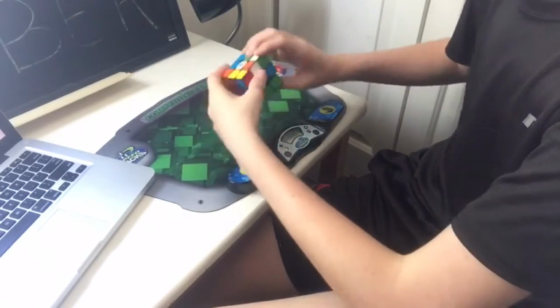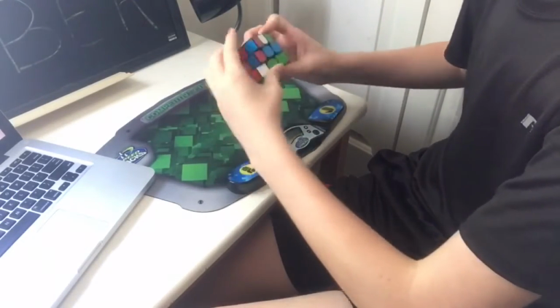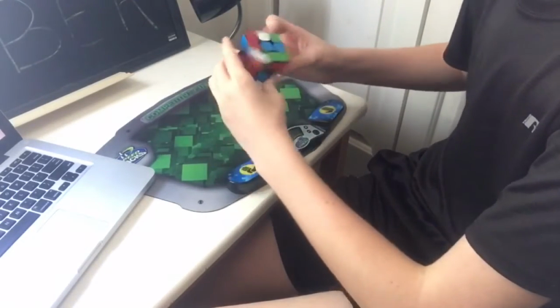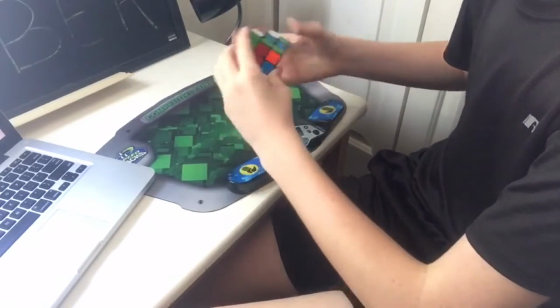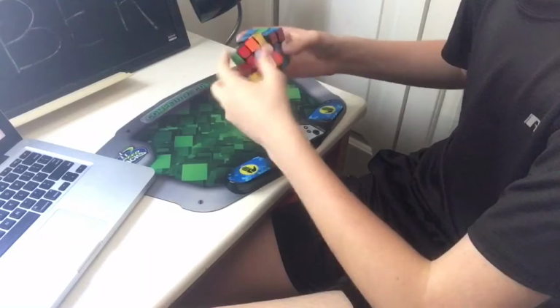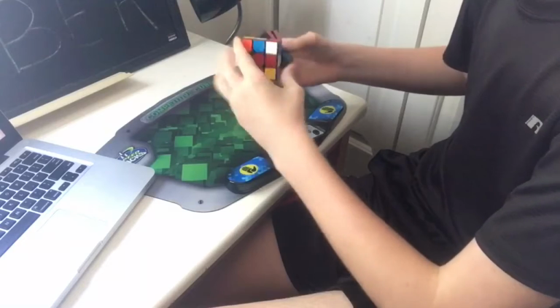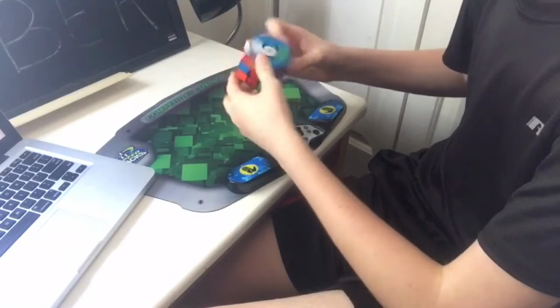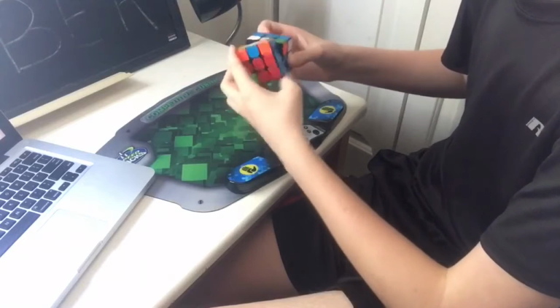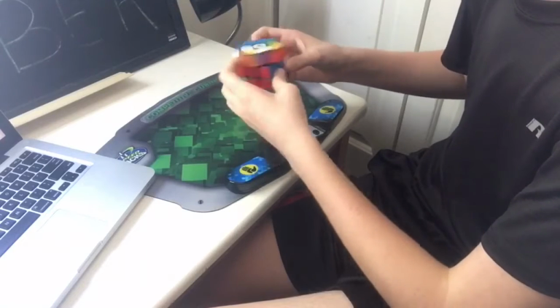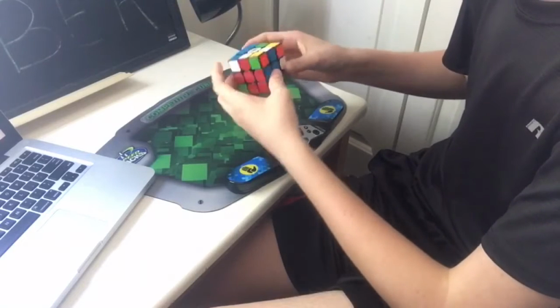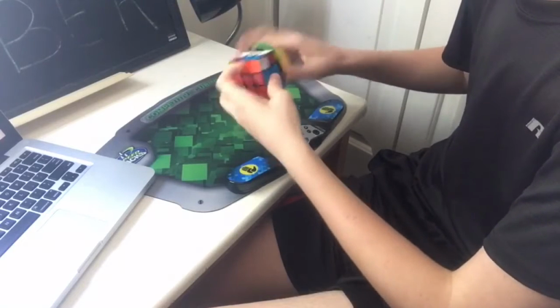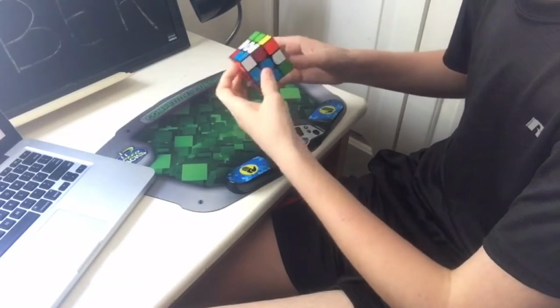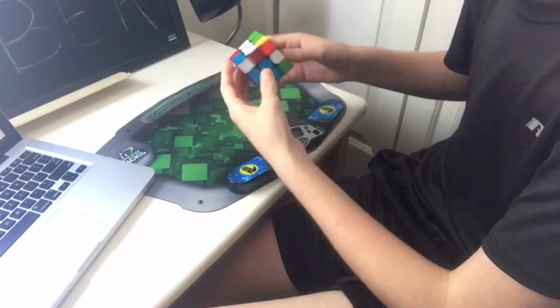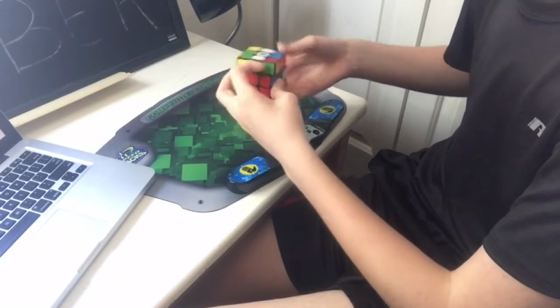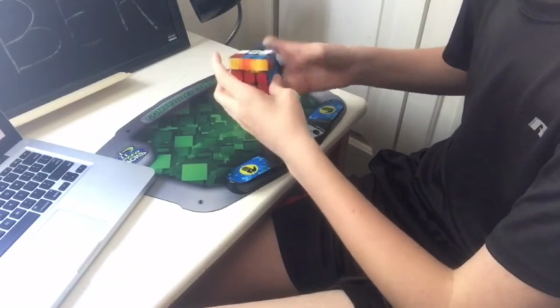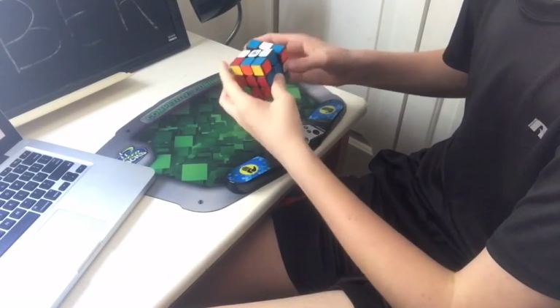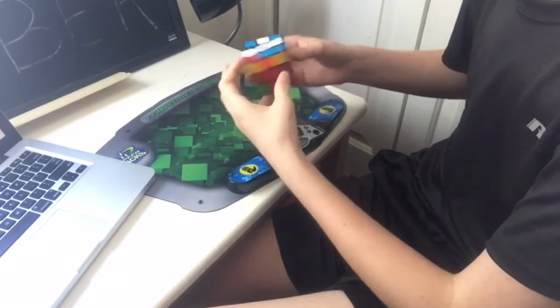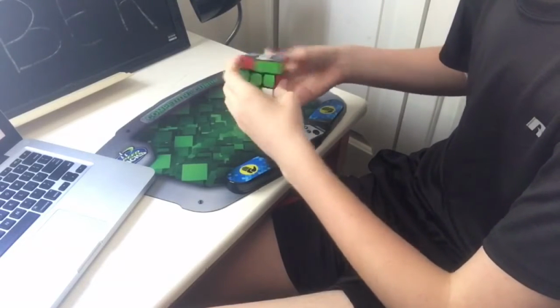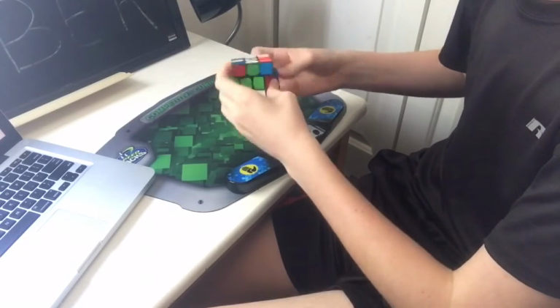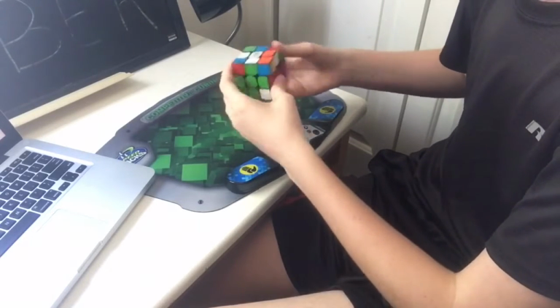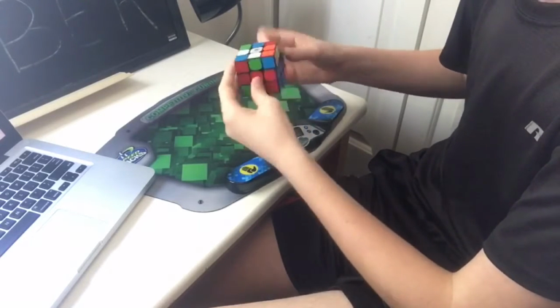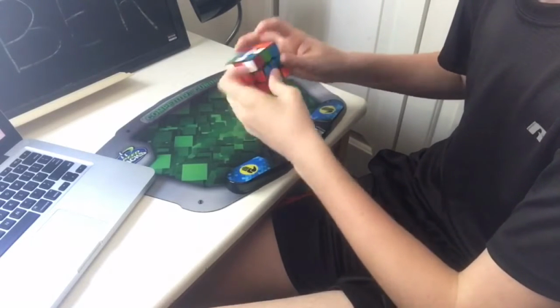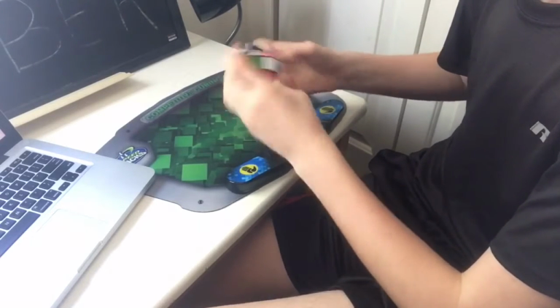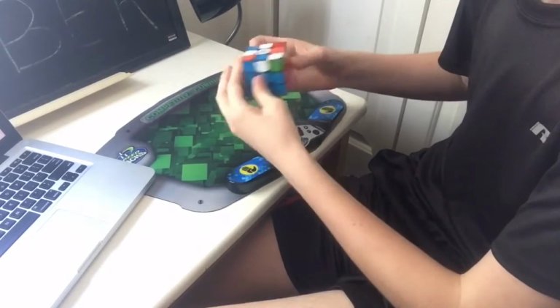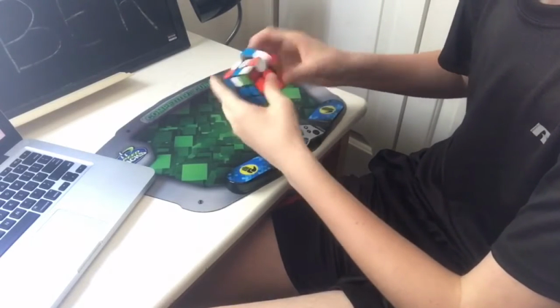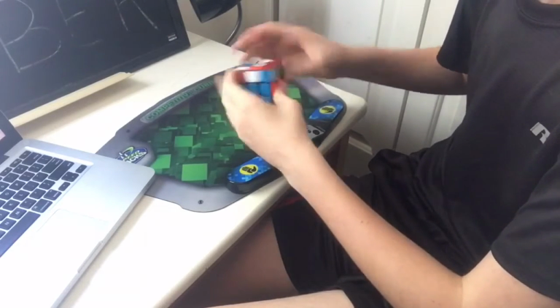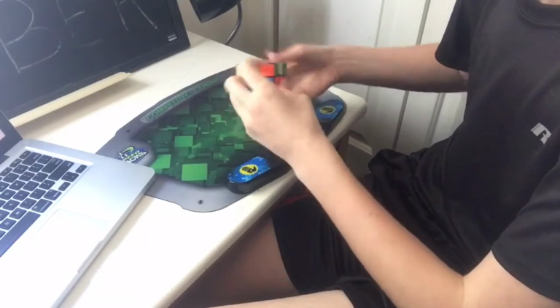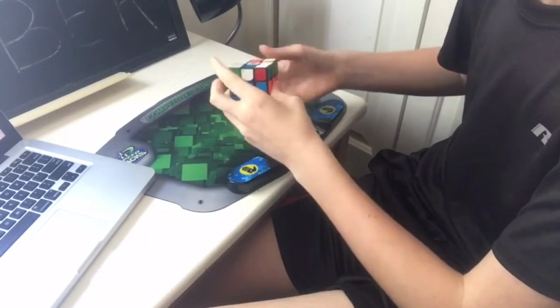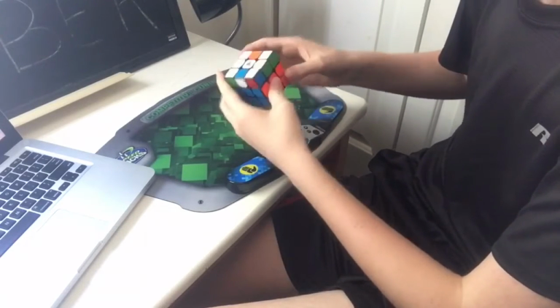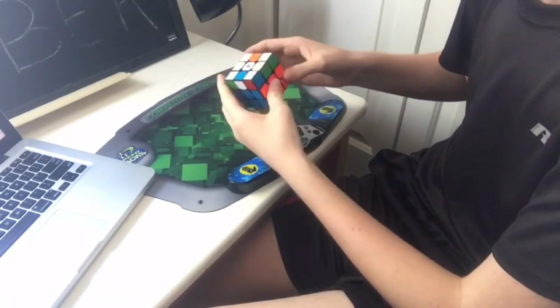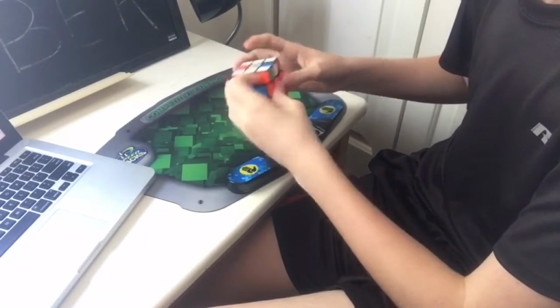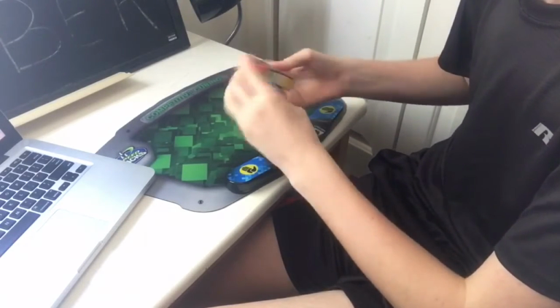You could also consider making your own magnetic Valk, but it is a very tedious process and can be easily messed up.